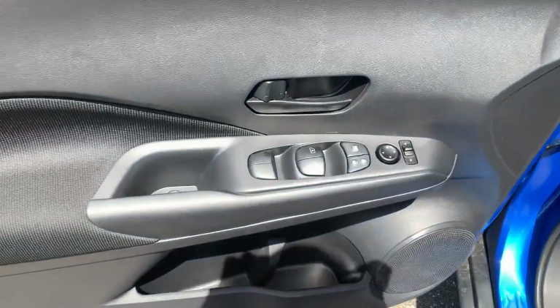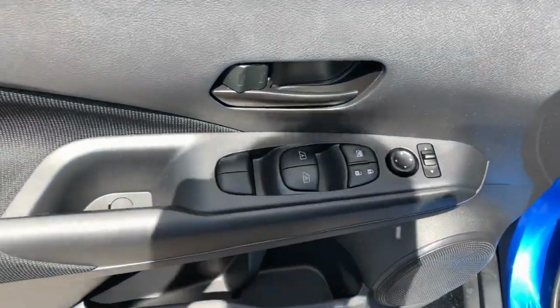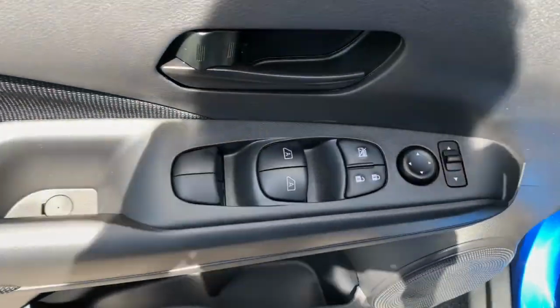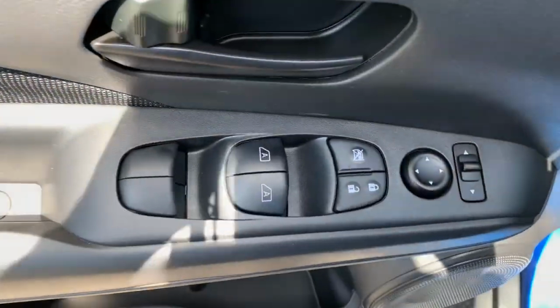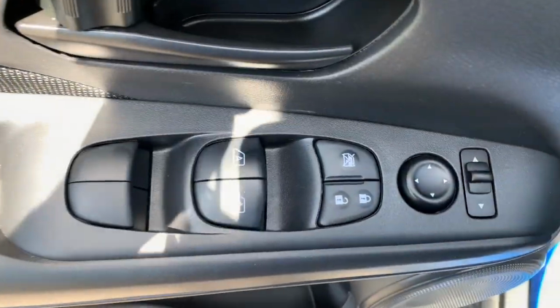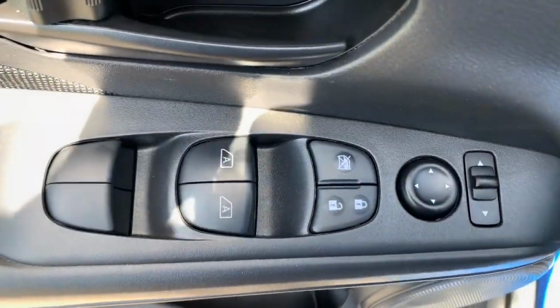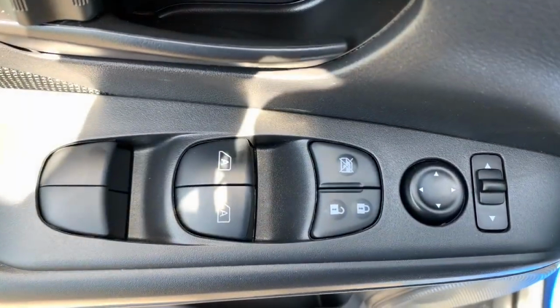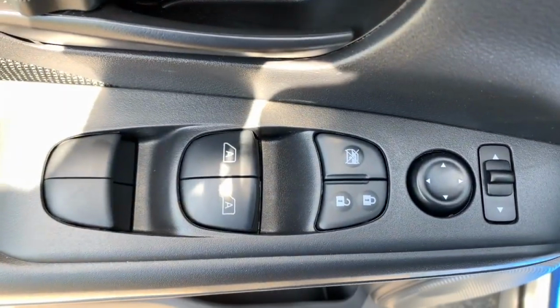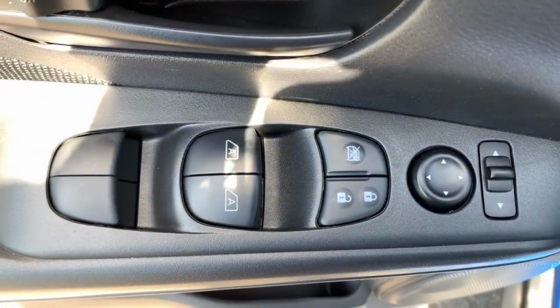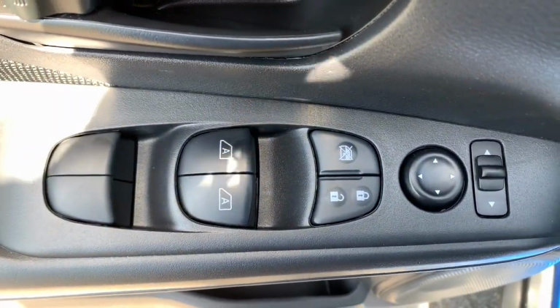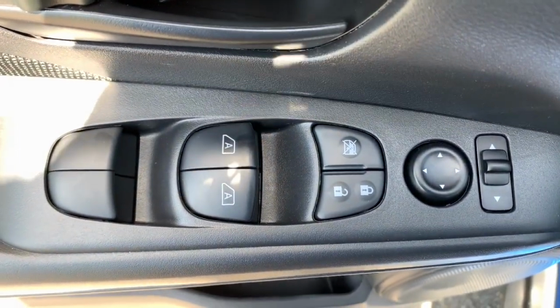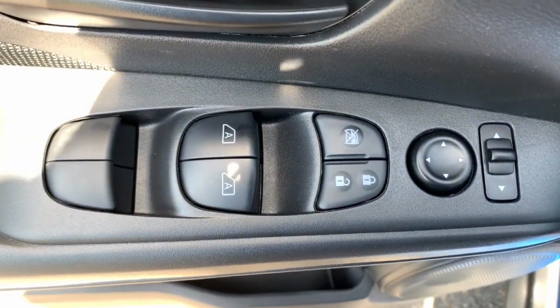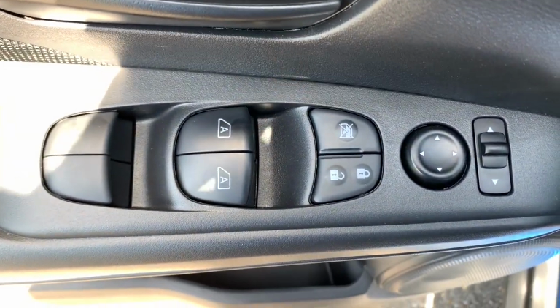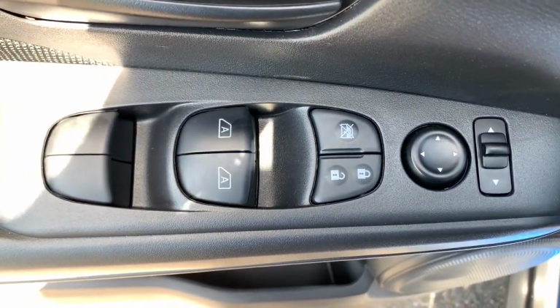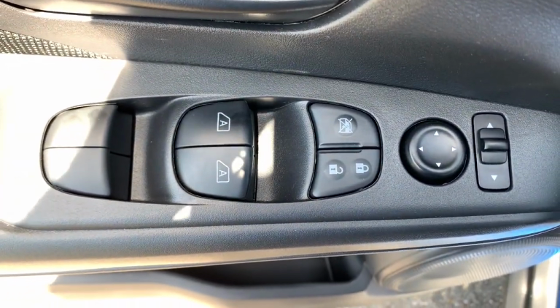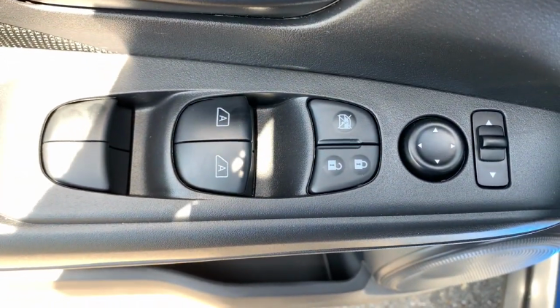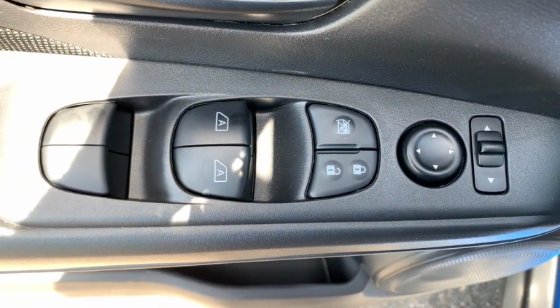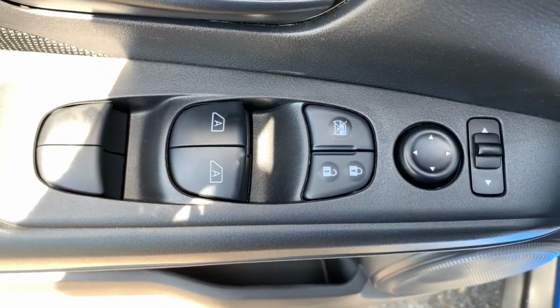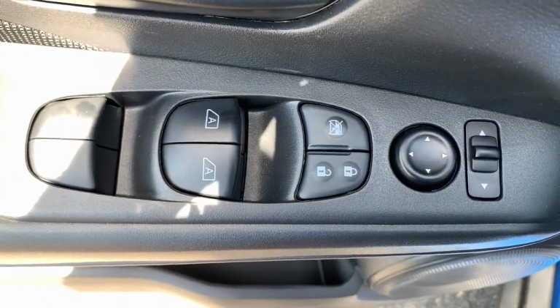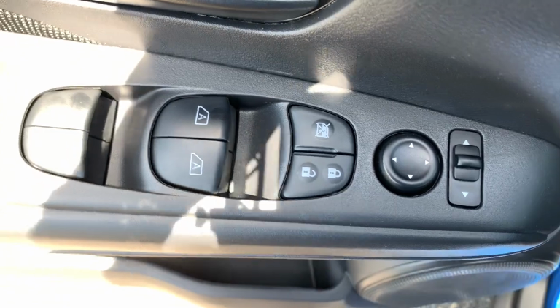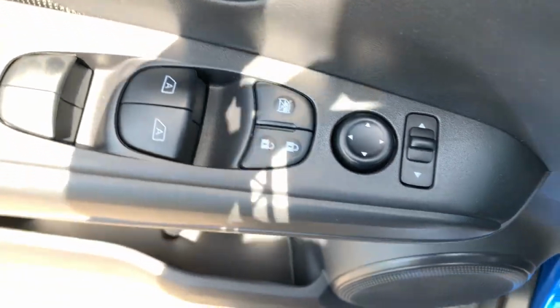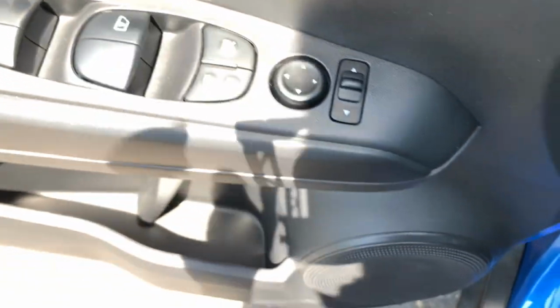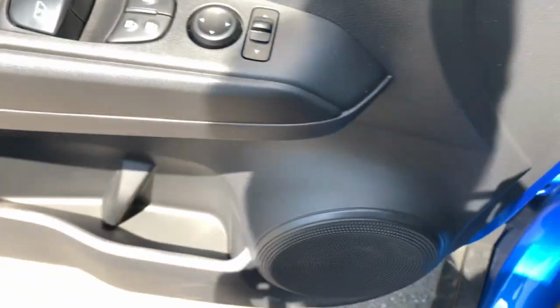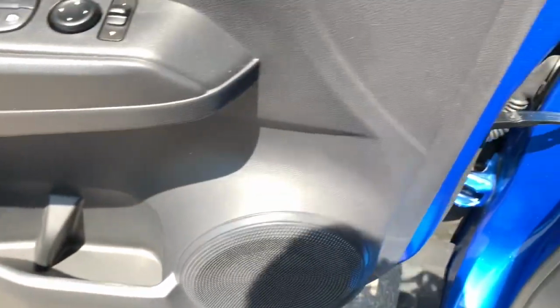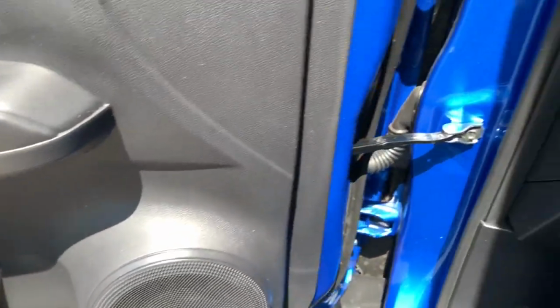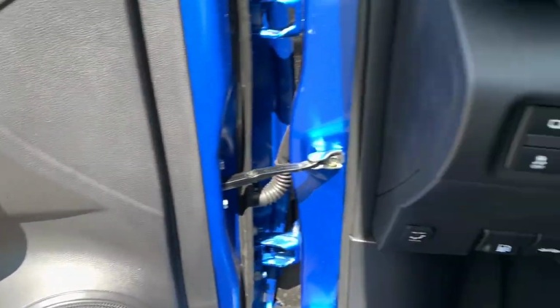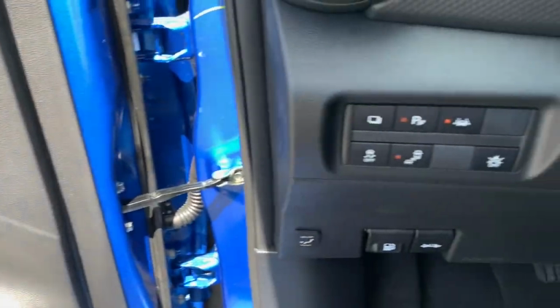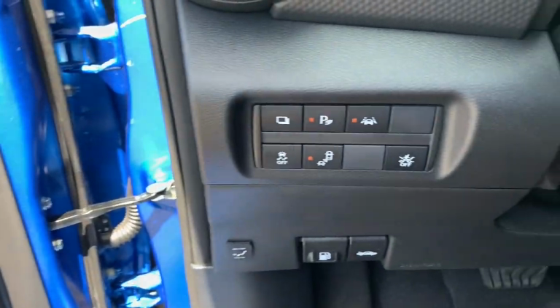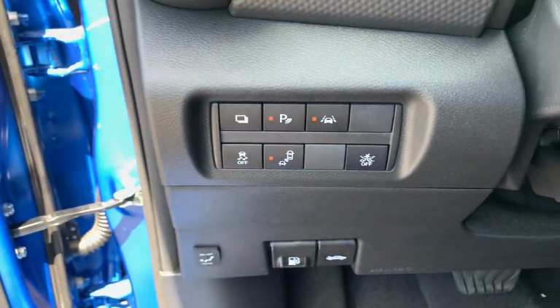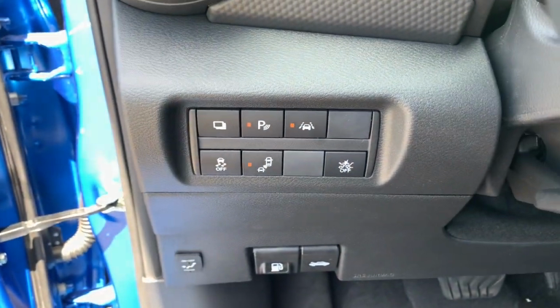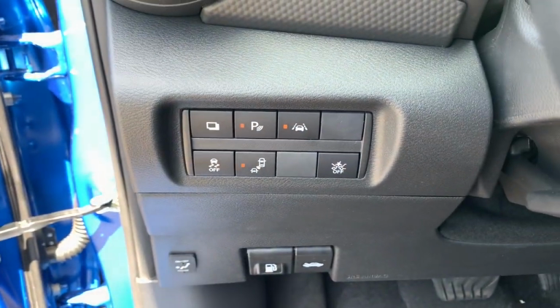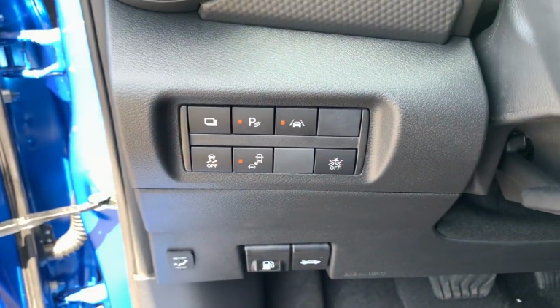You deserve the comfort and style this Kicks has to offer. Our team will give you an outstanding test drive experience. Stop in today.